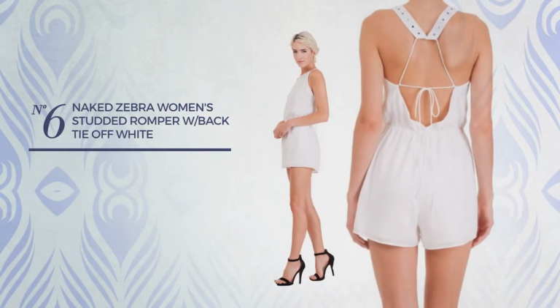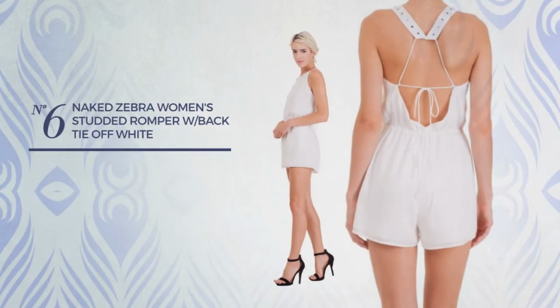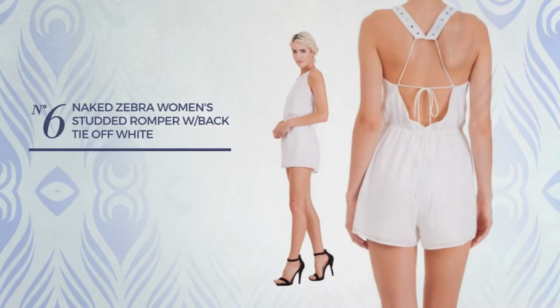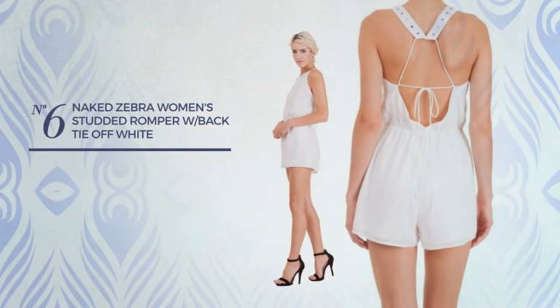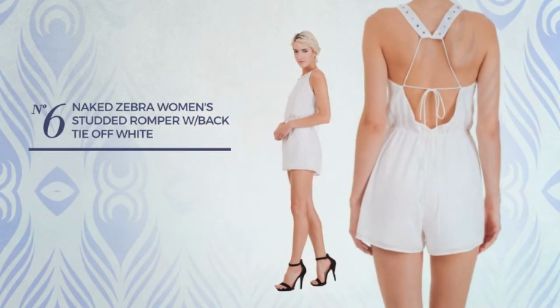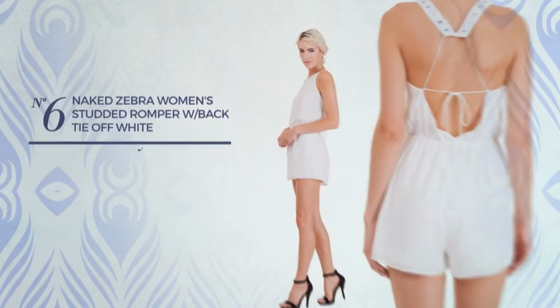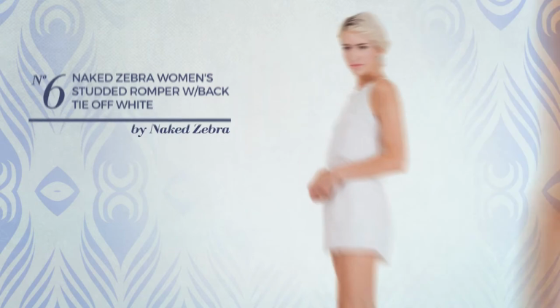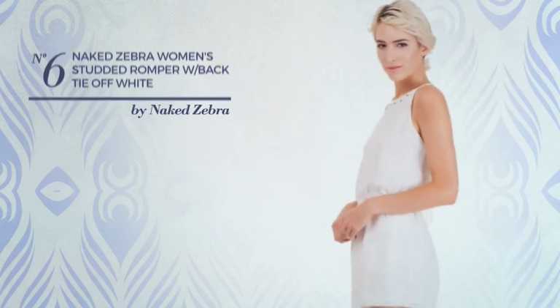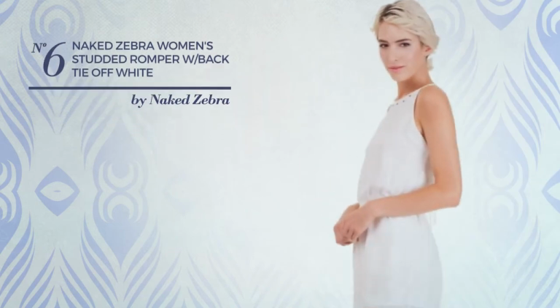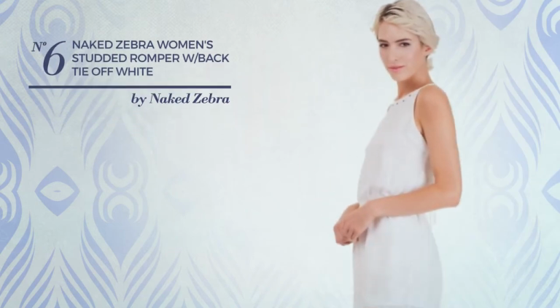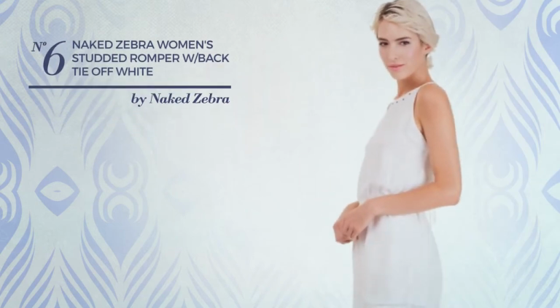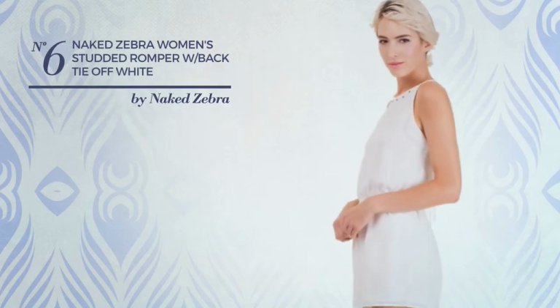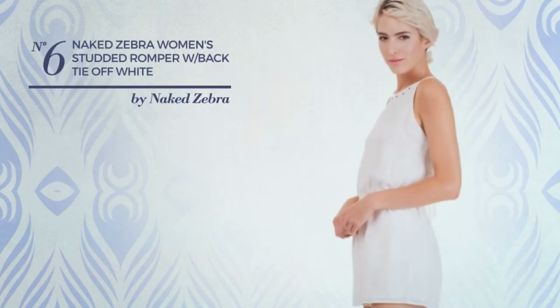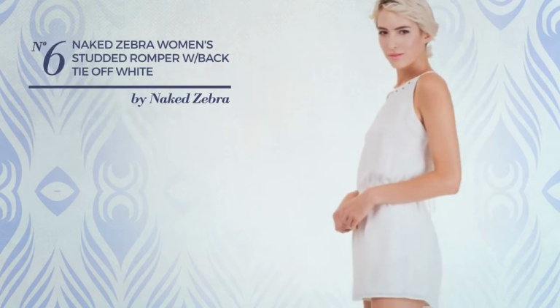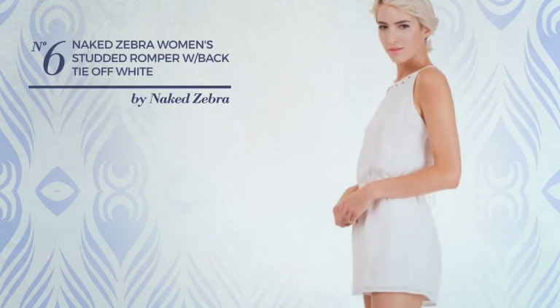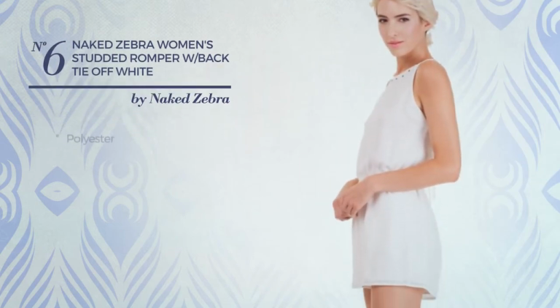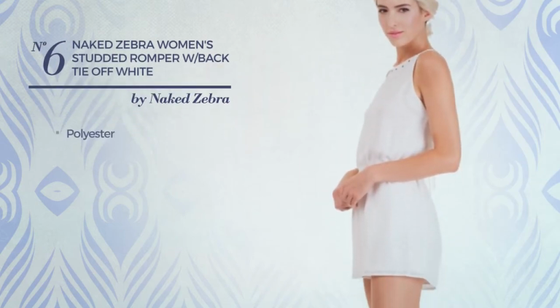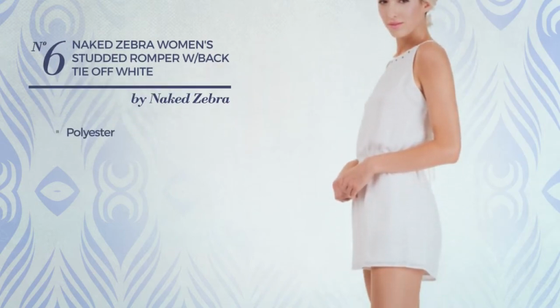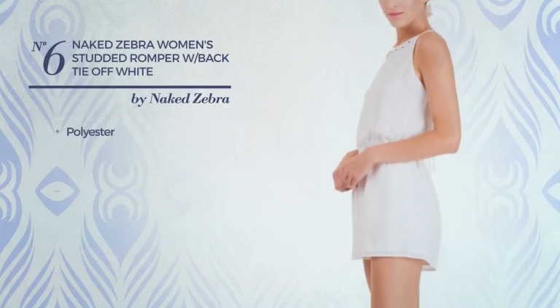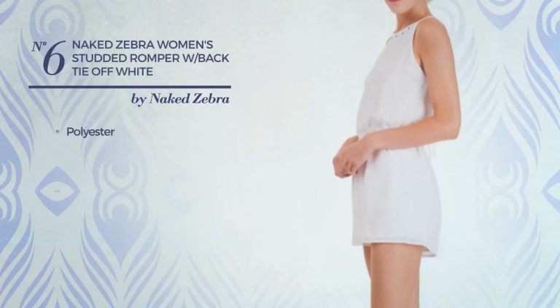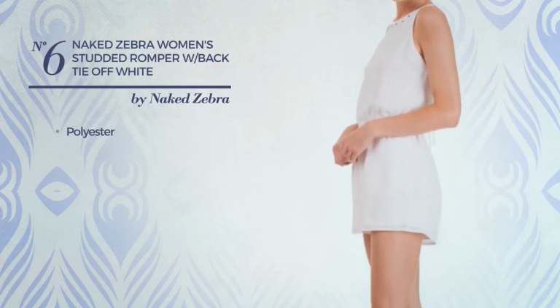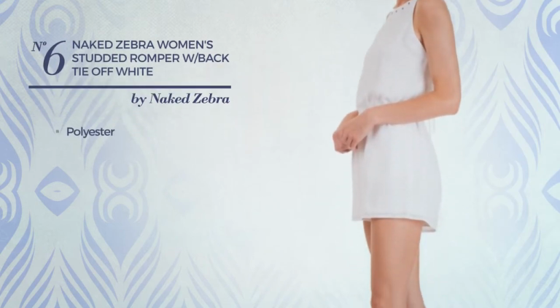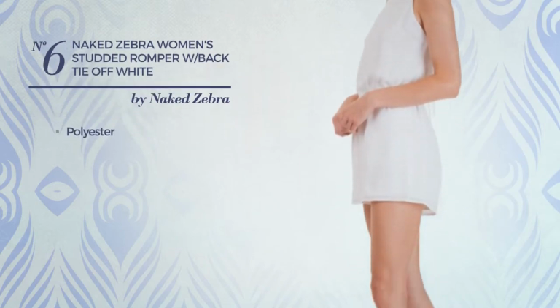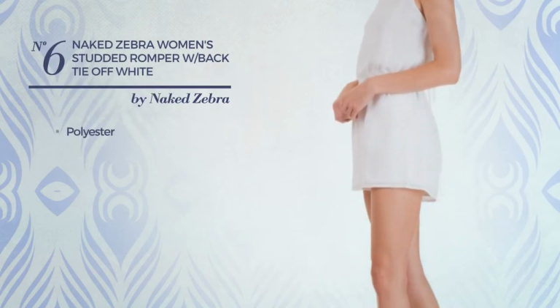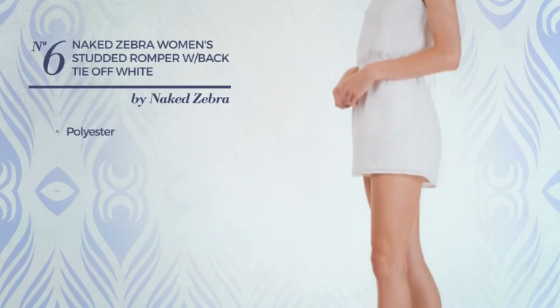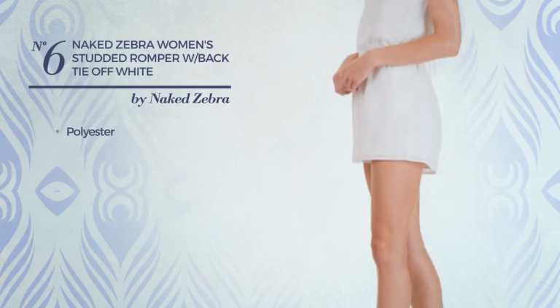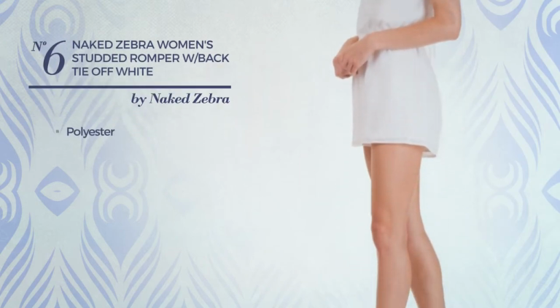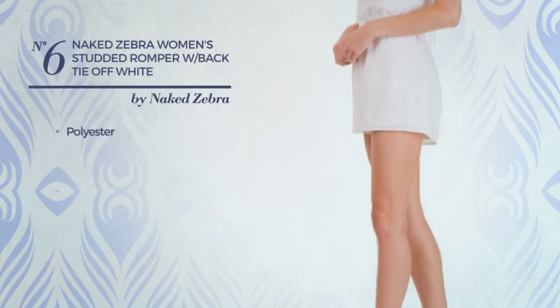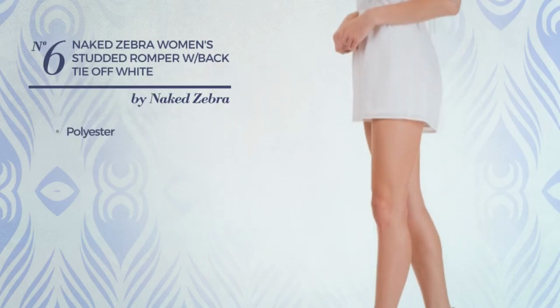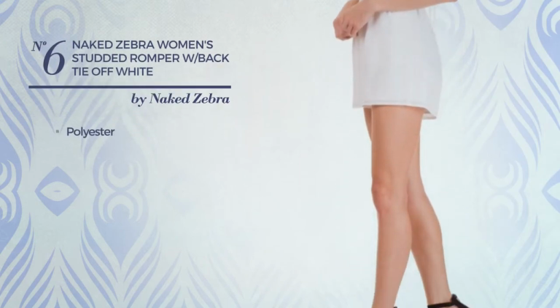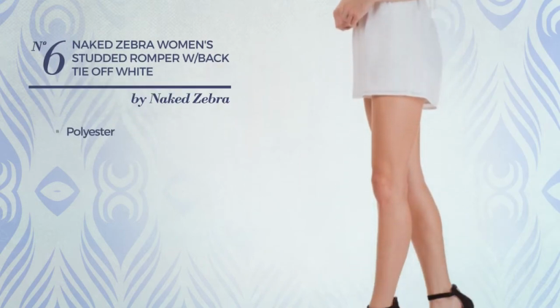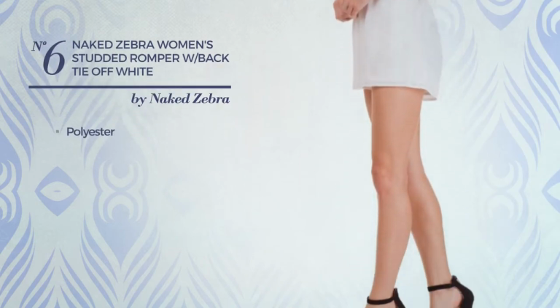Number 6. Made of quickly drying polyester. Available in 6 more colors.